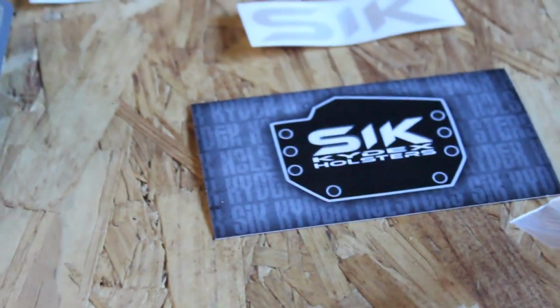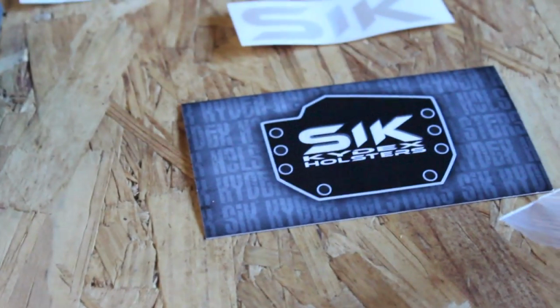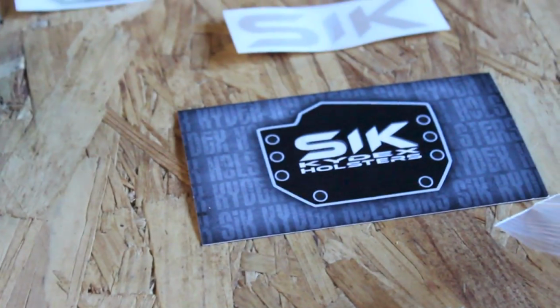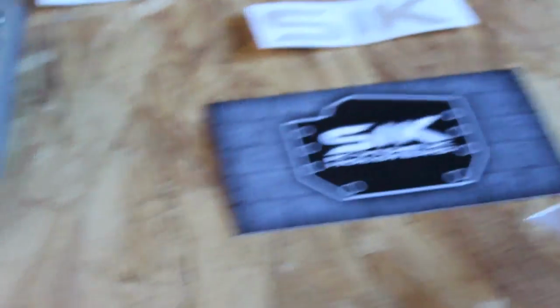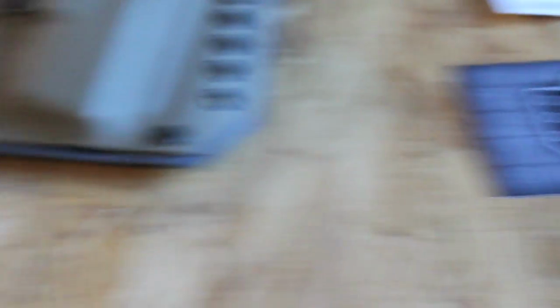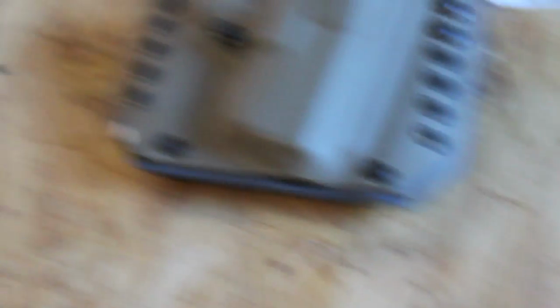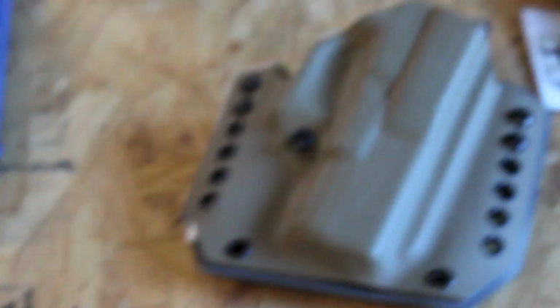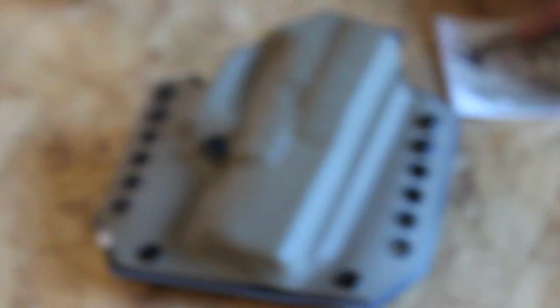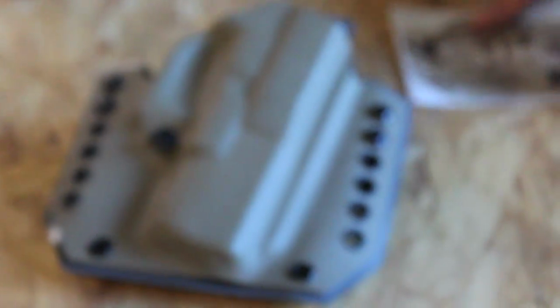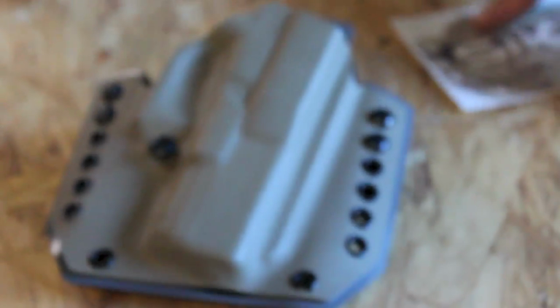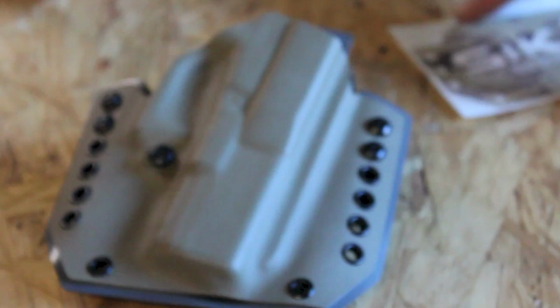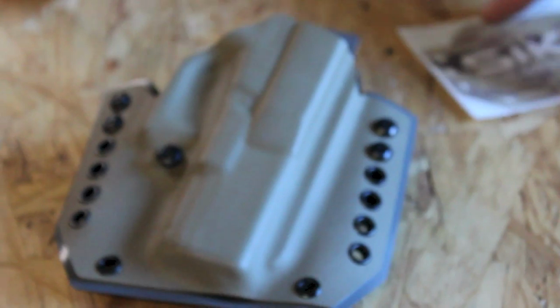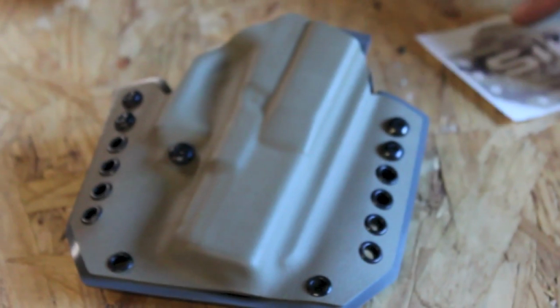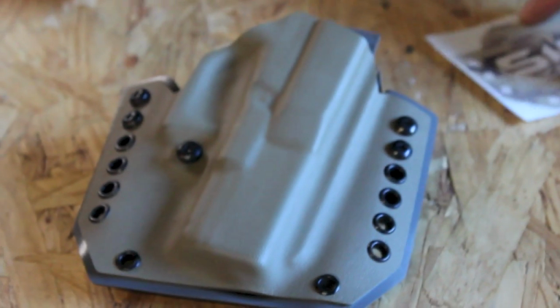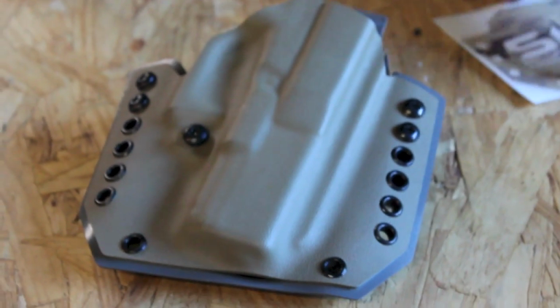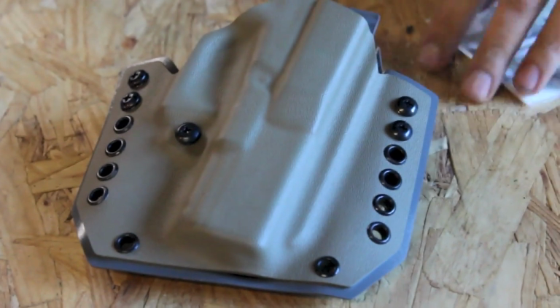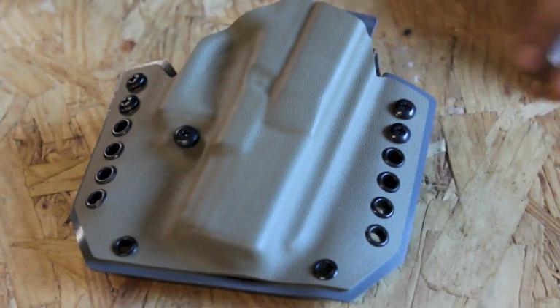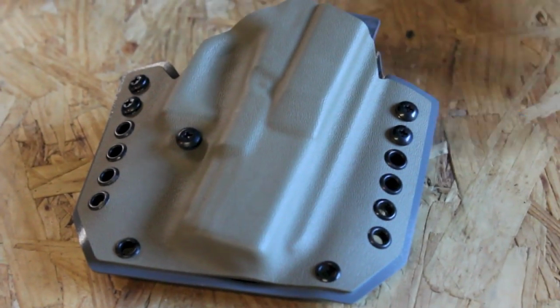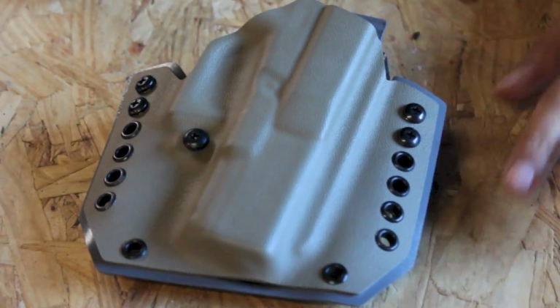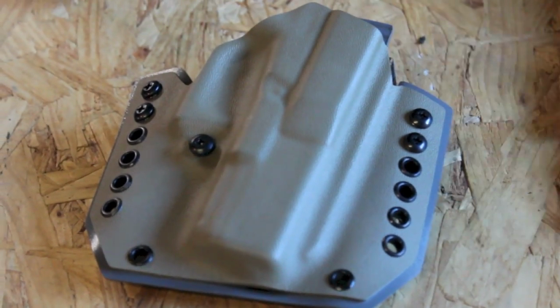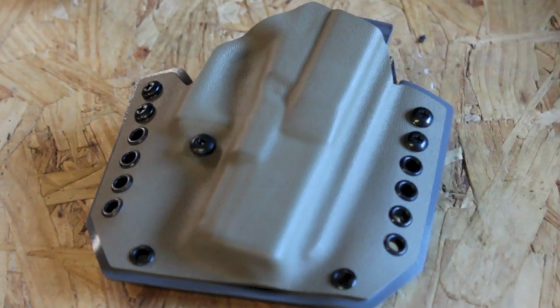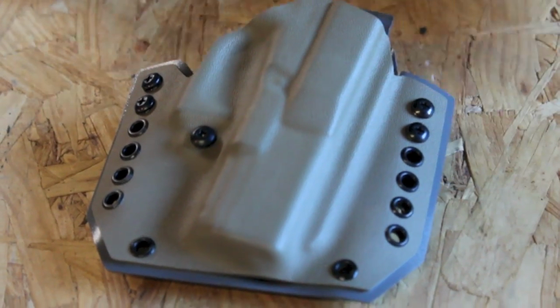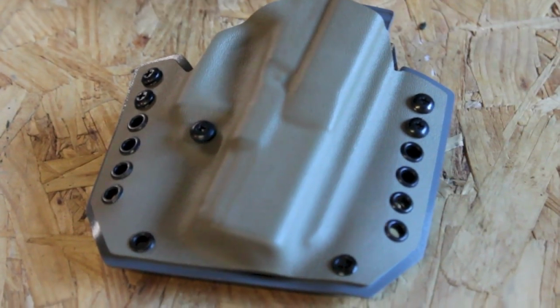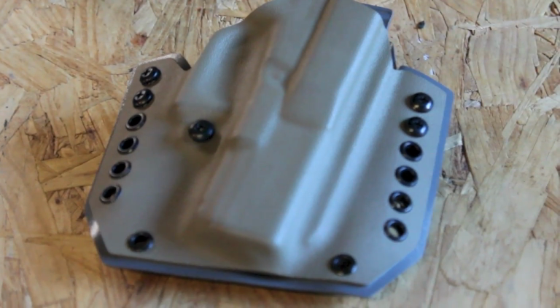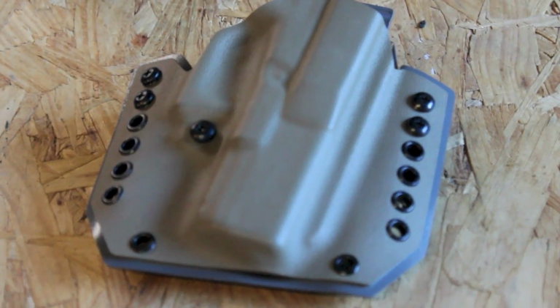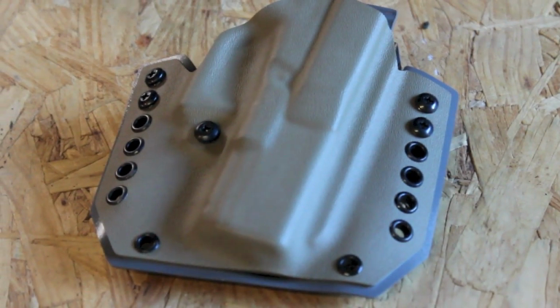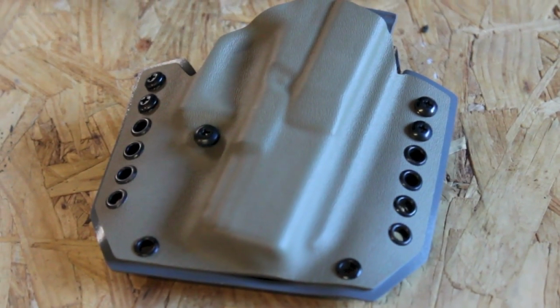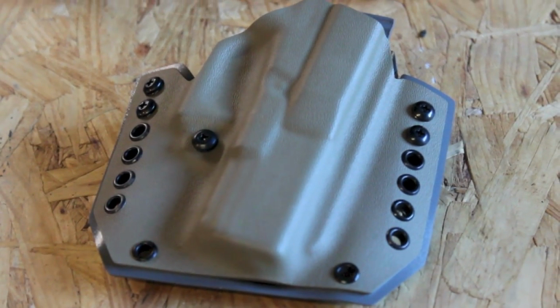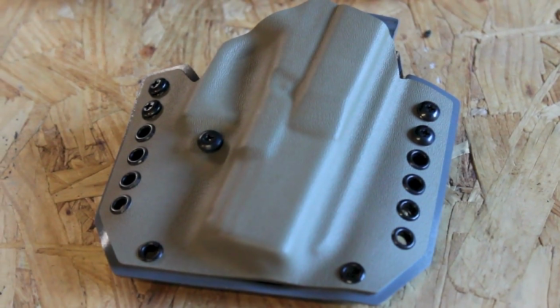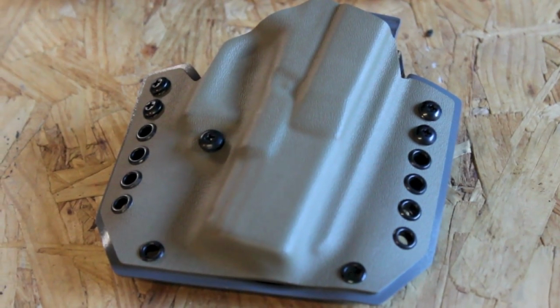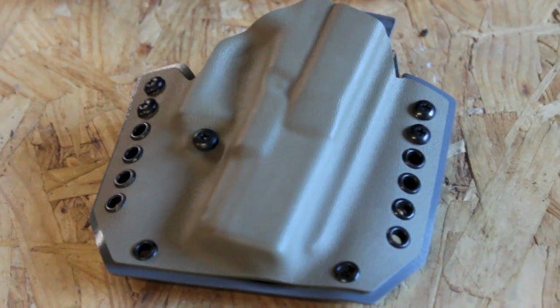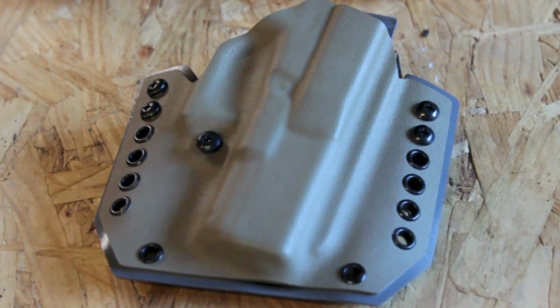You can check them out at WePleadTheSecond.com. This thing is the heat, guys.